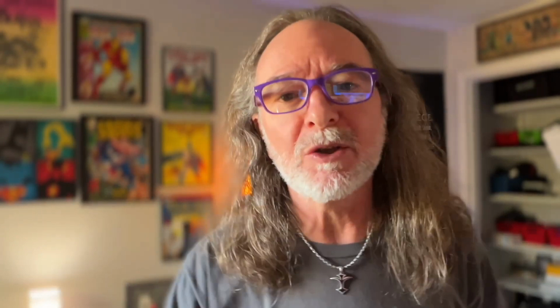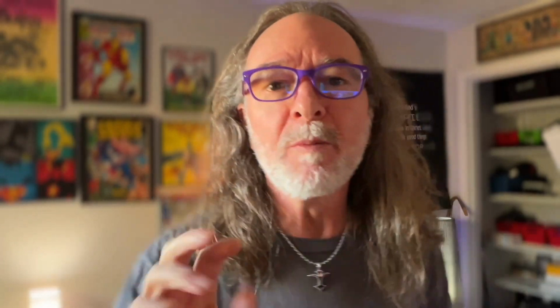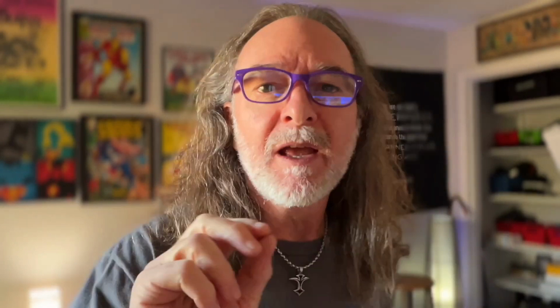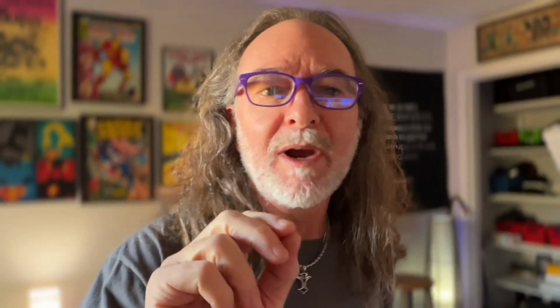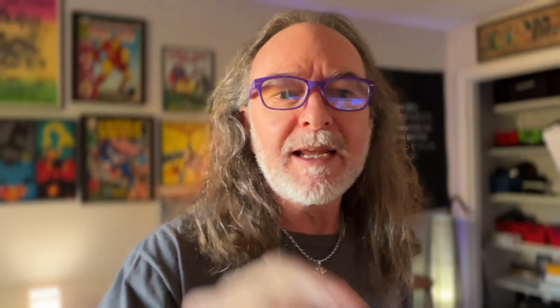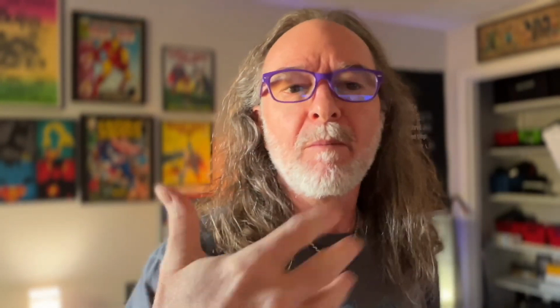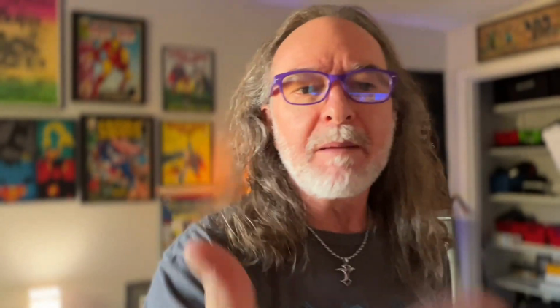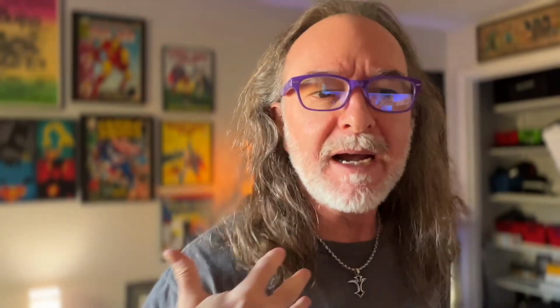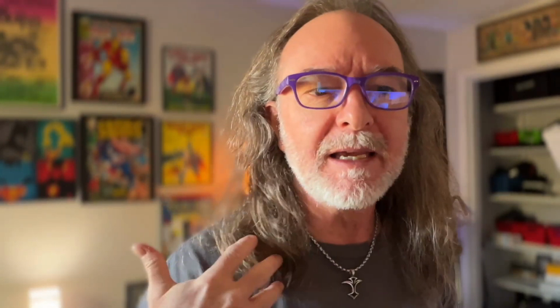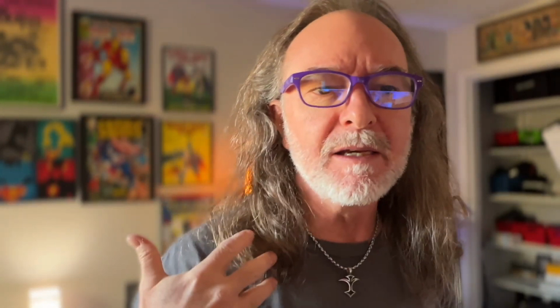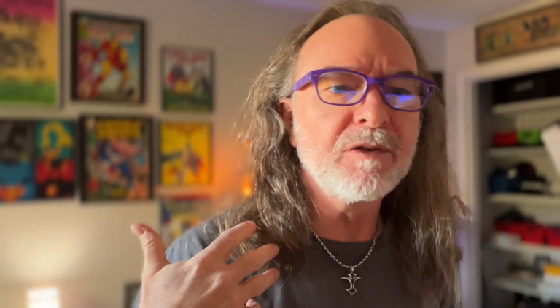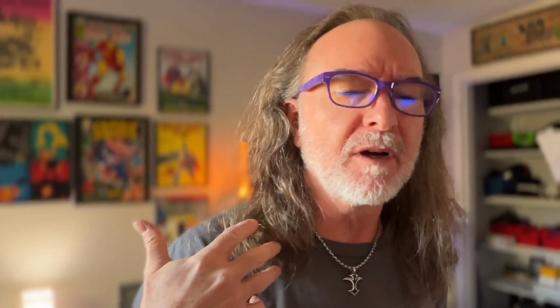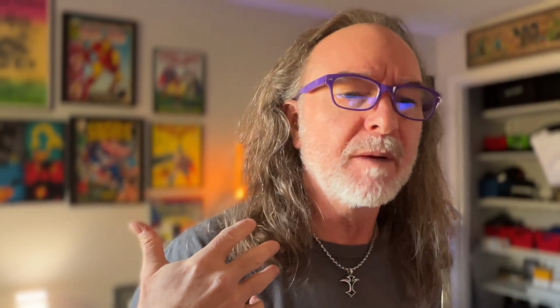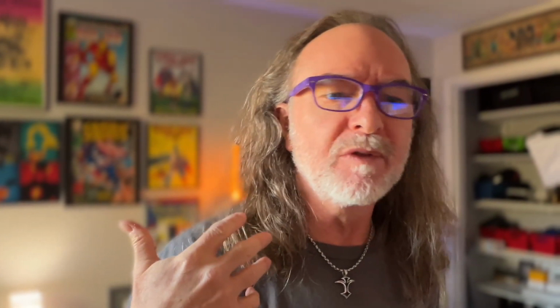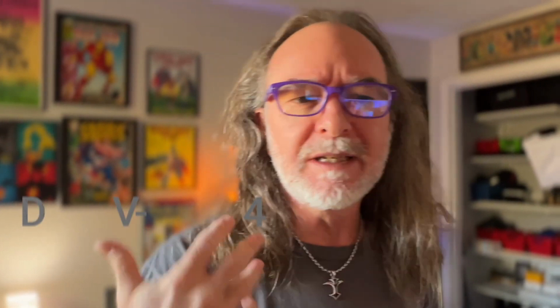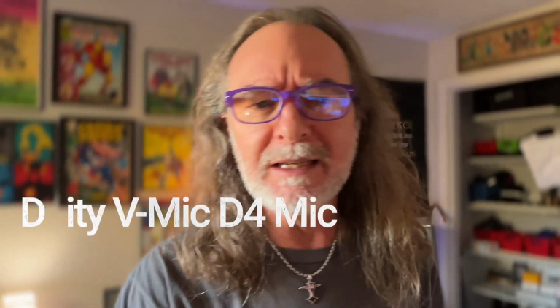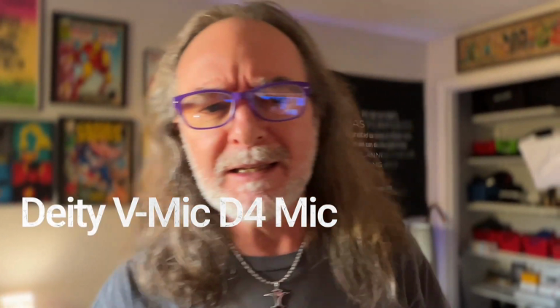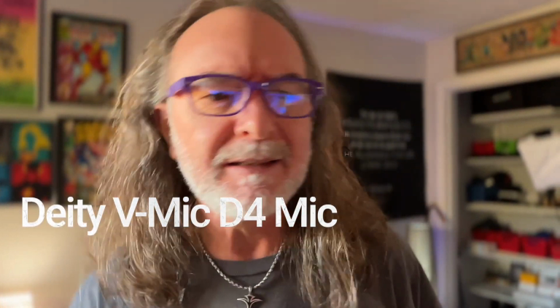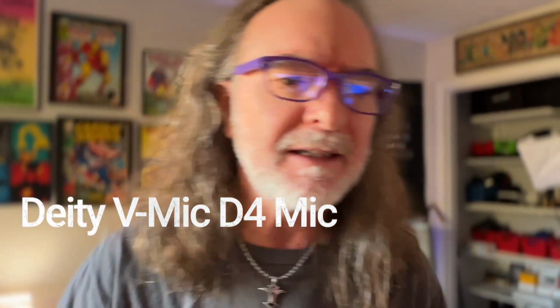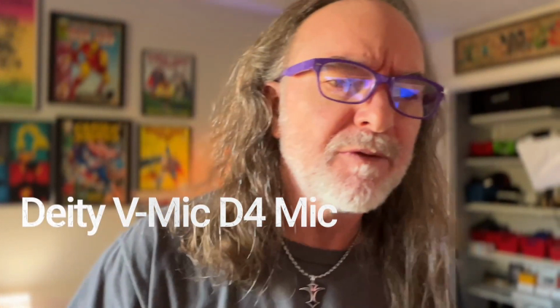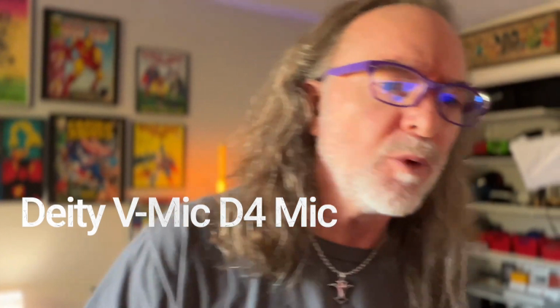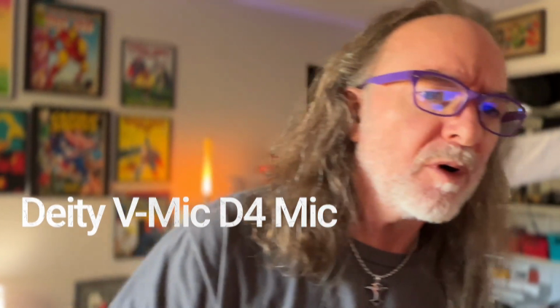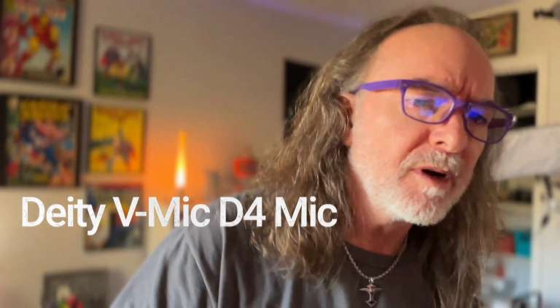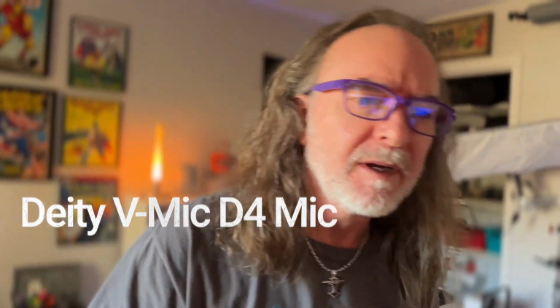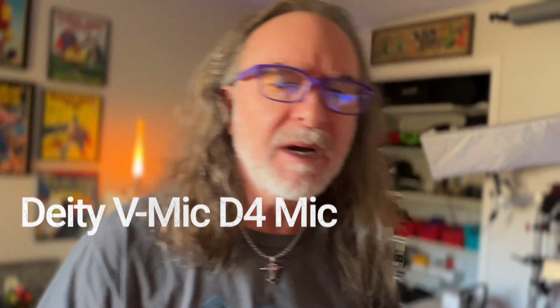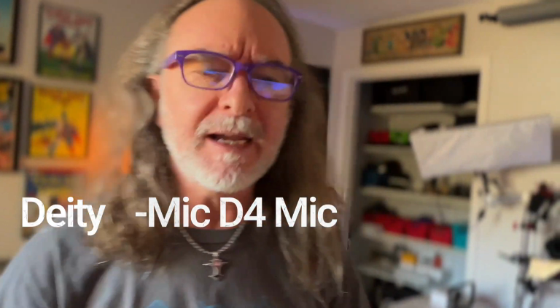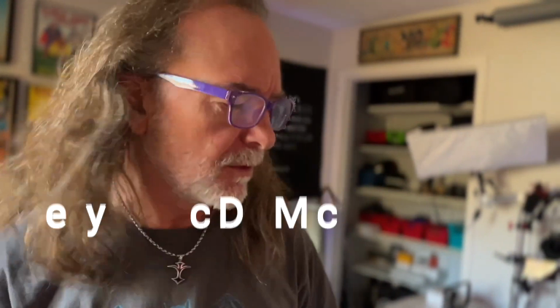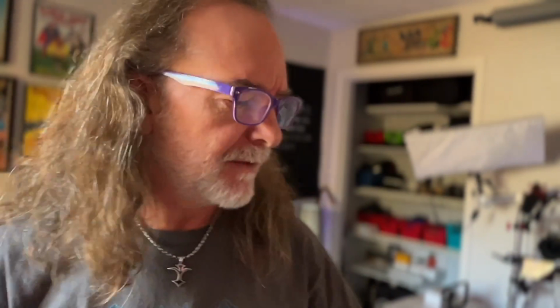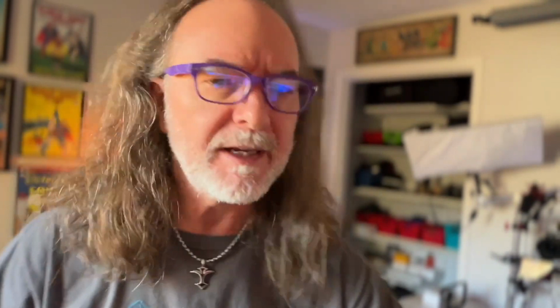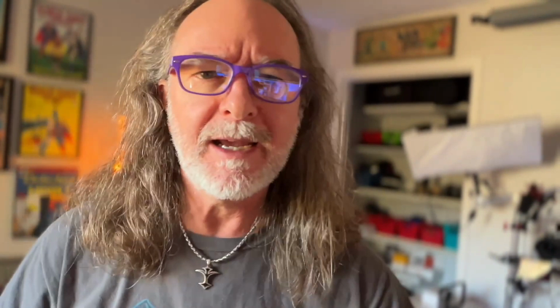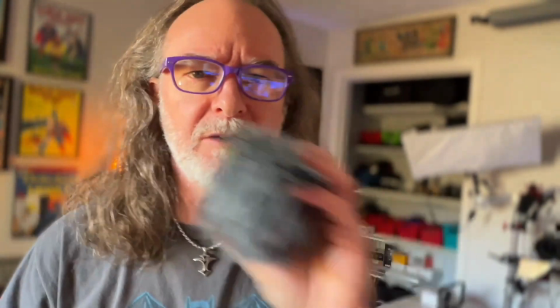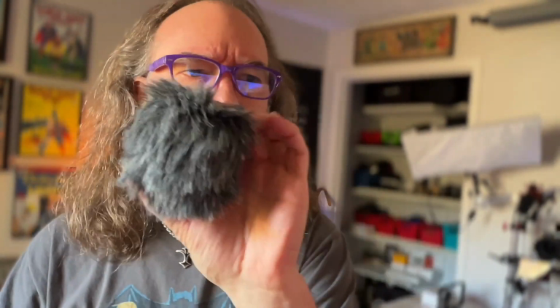Right now my mic is the Deity D4. I don't have the dead cat on it.